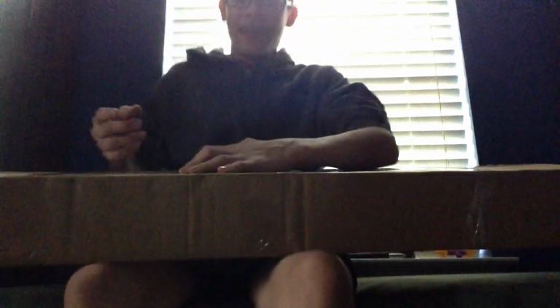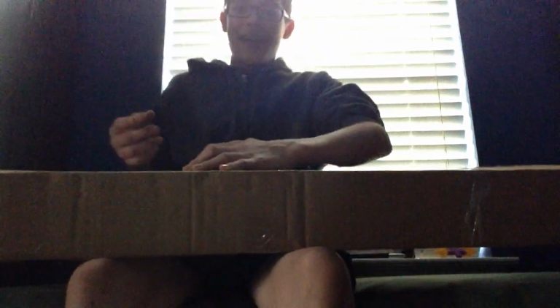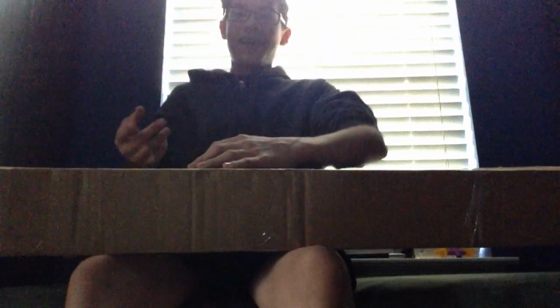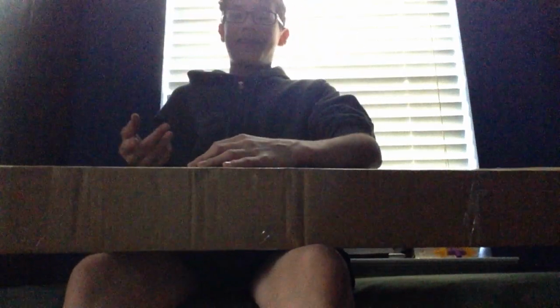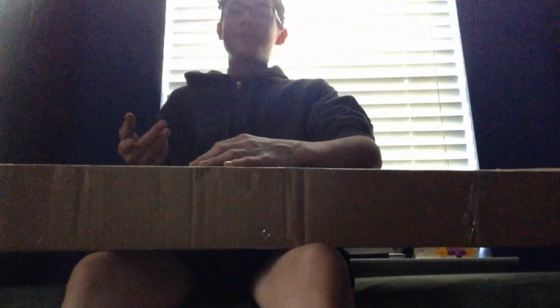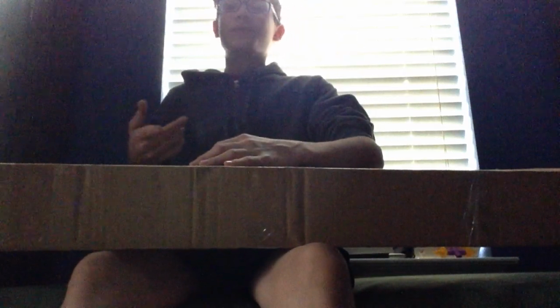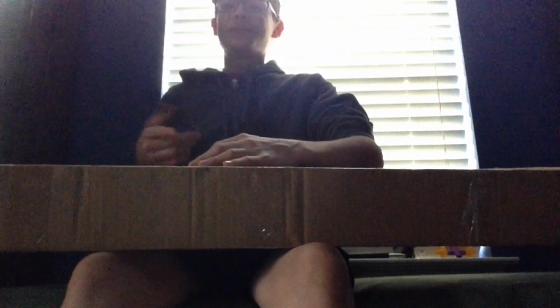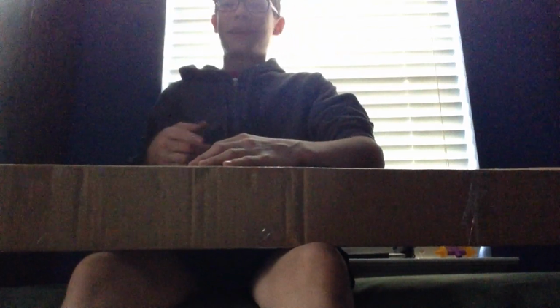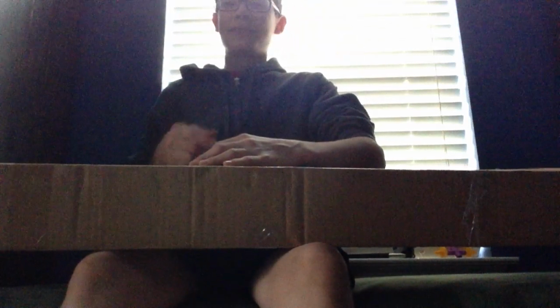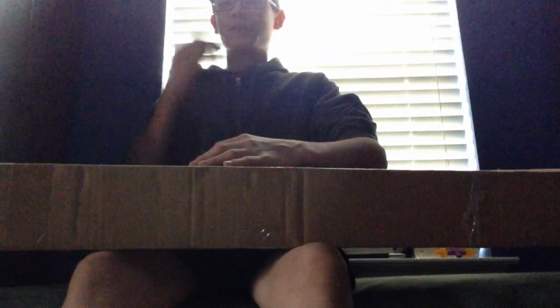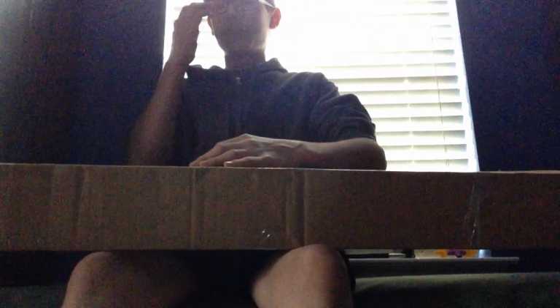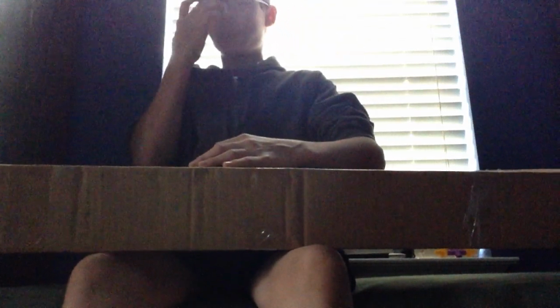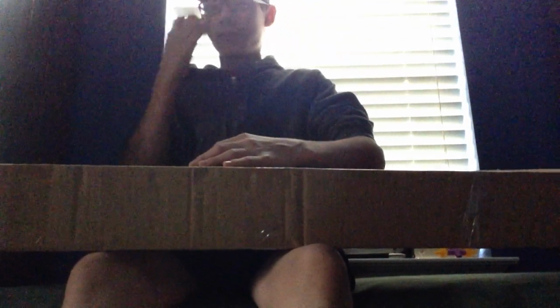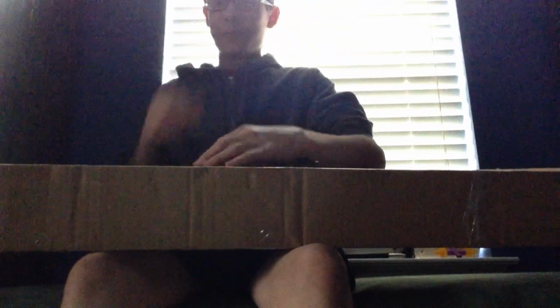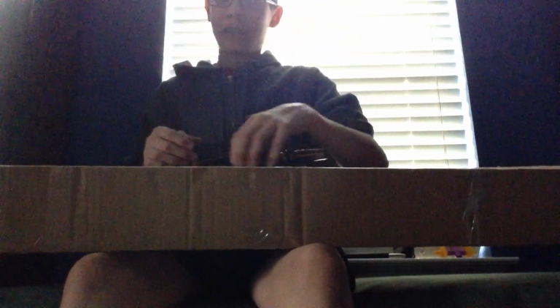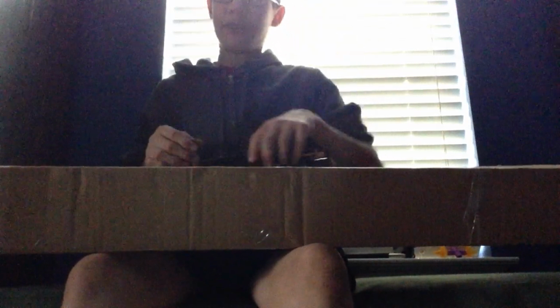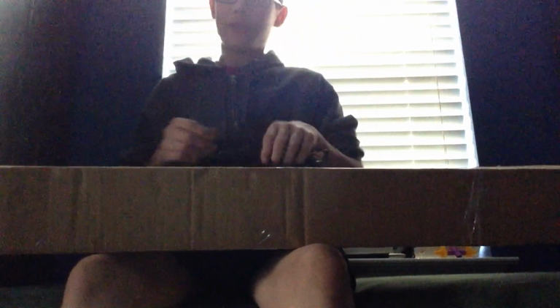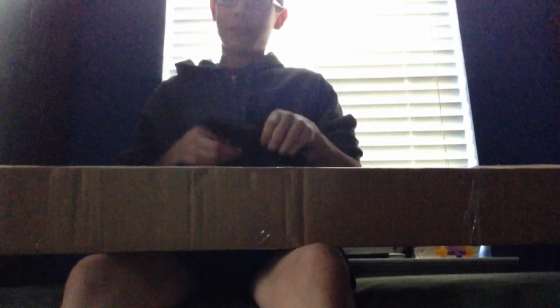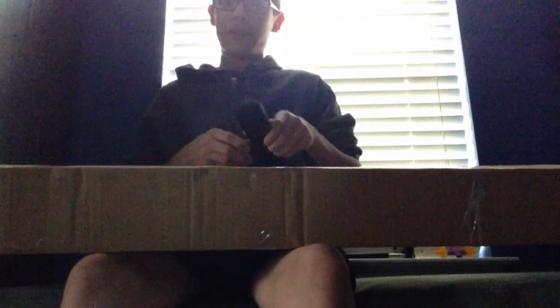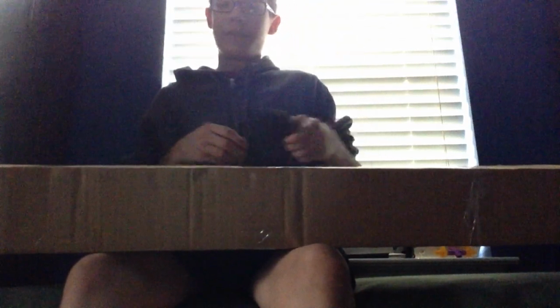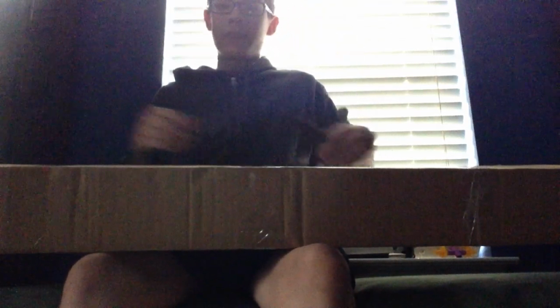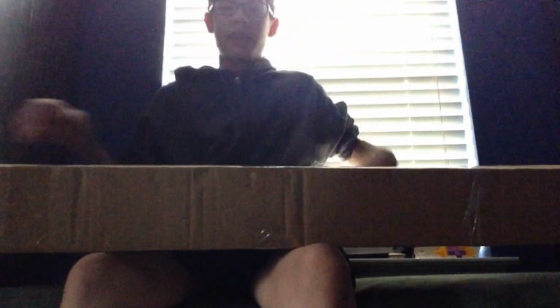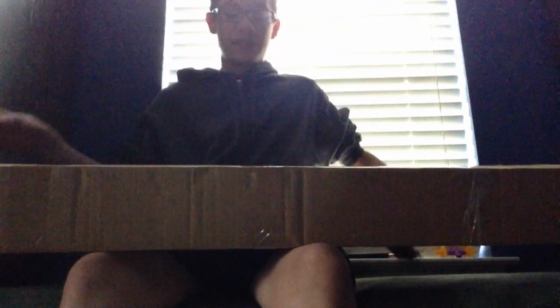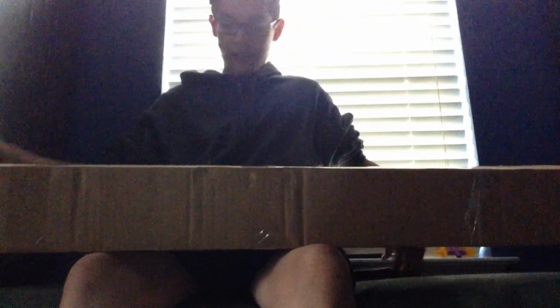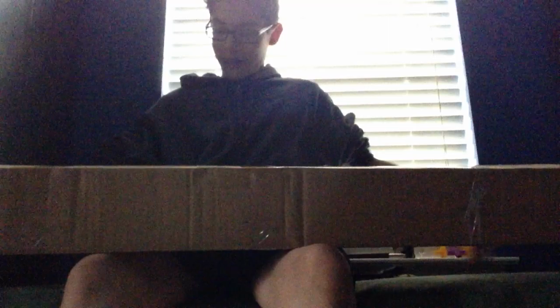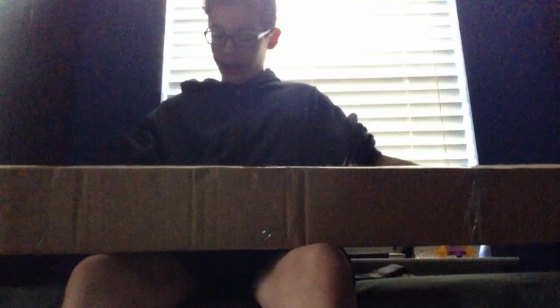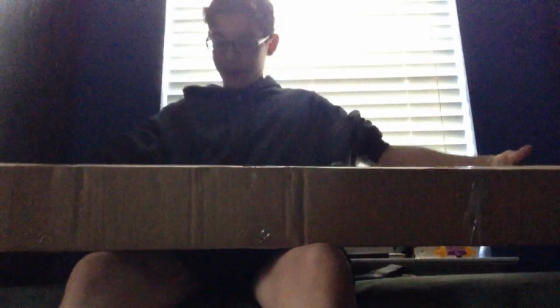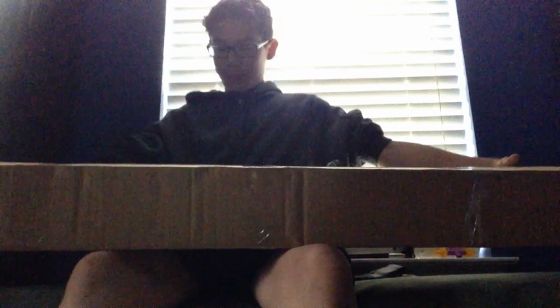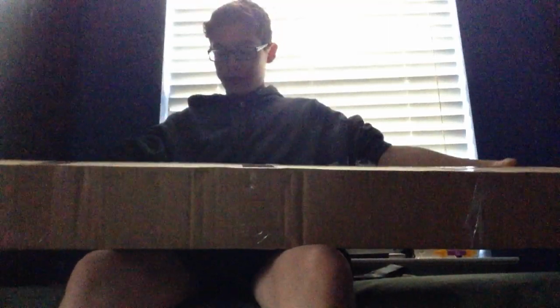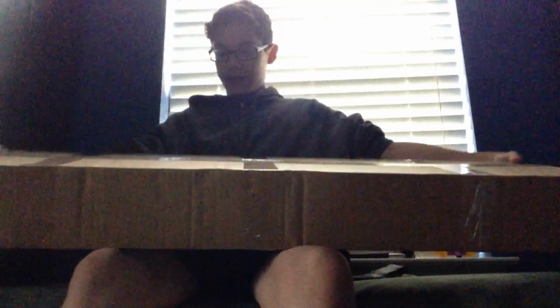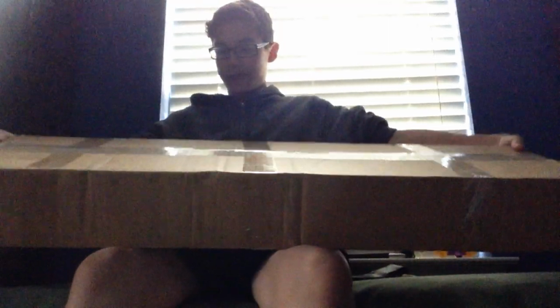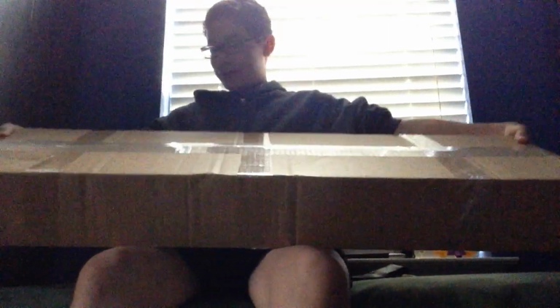Hey, what's up guys? It's Golding Spiracy back again with another video, and today I have something interesting.